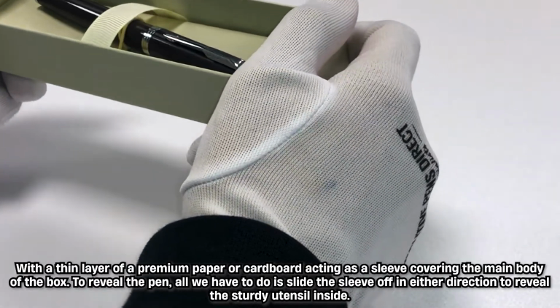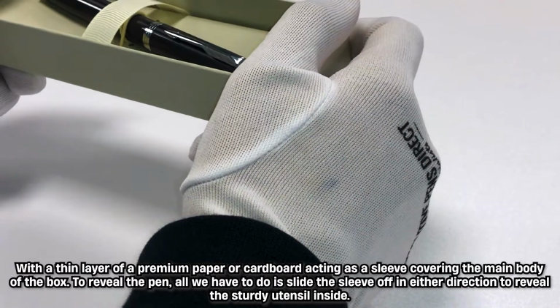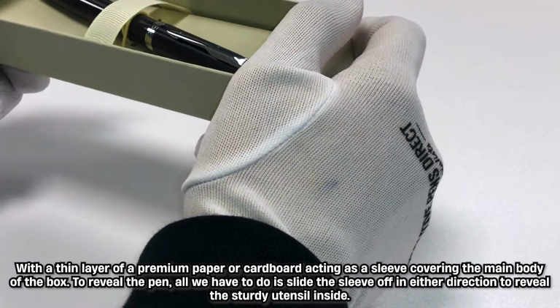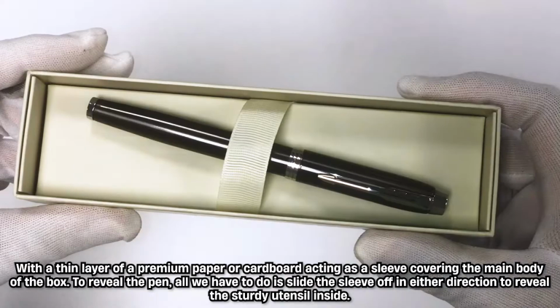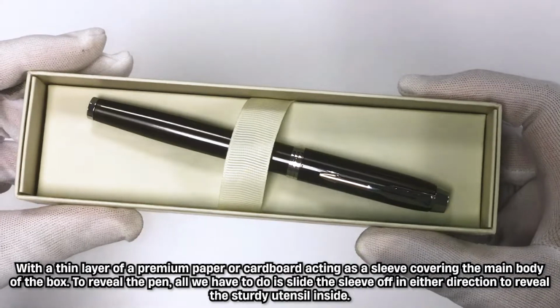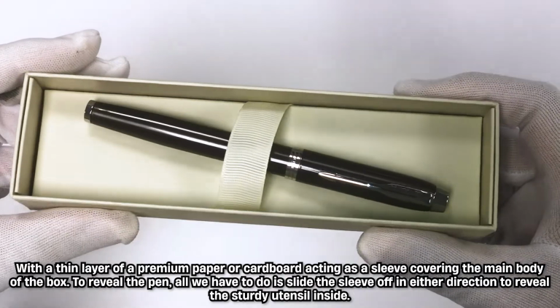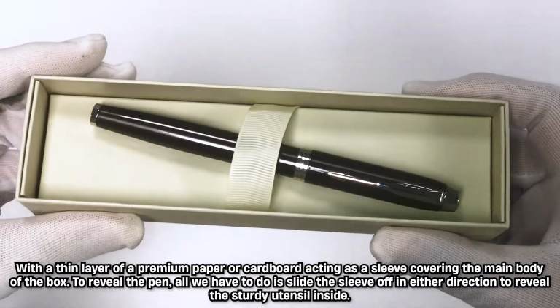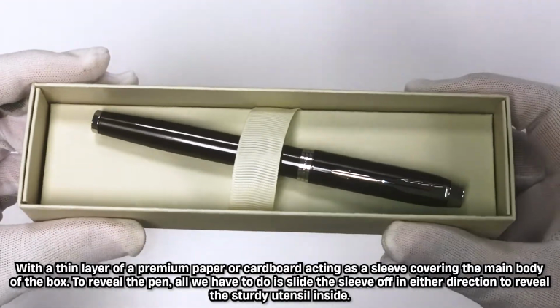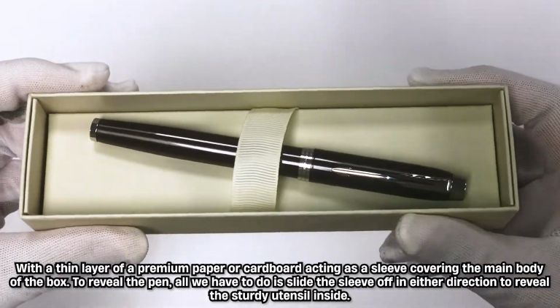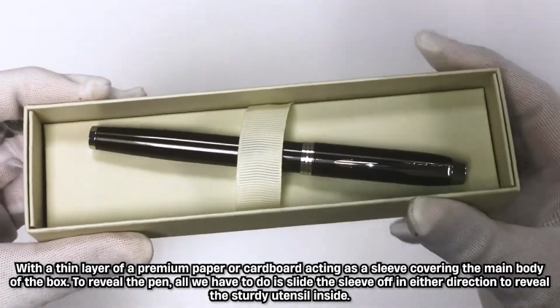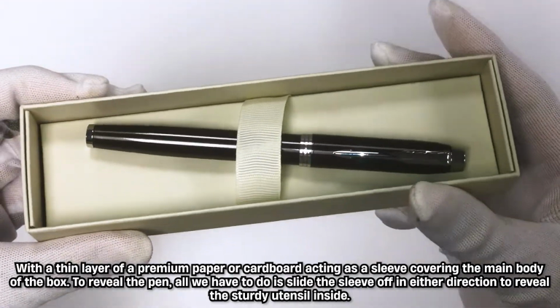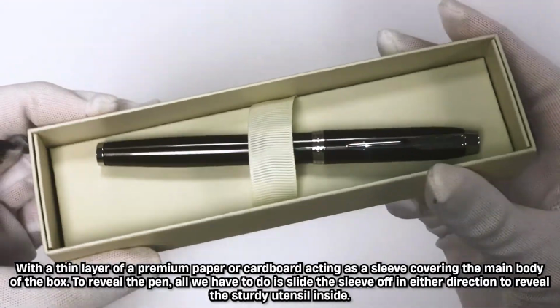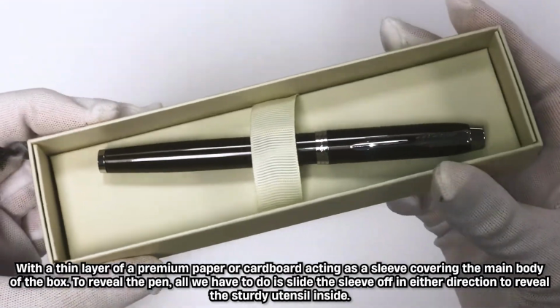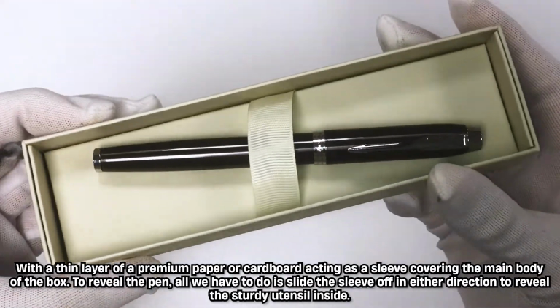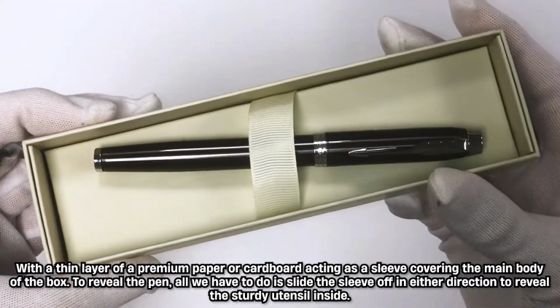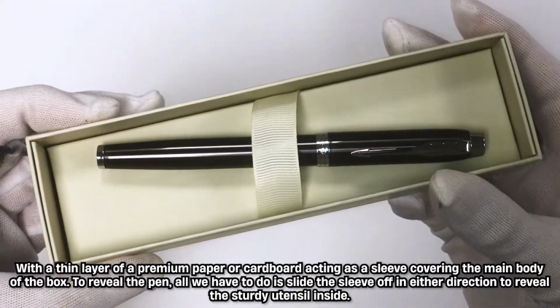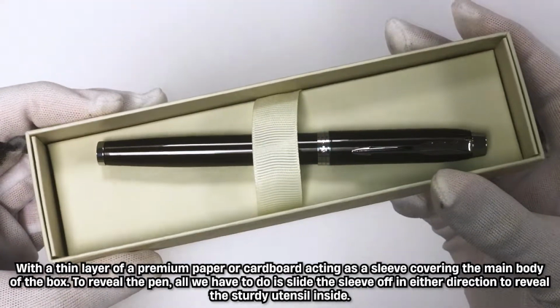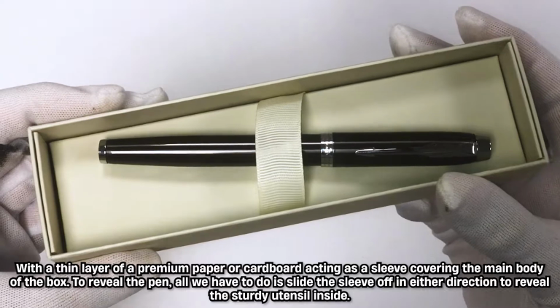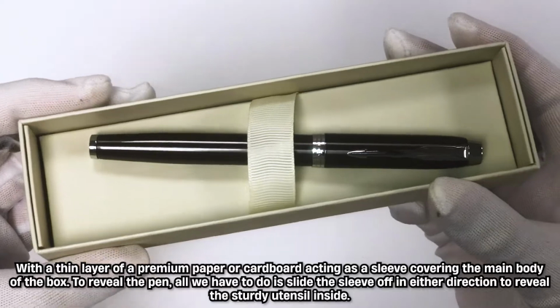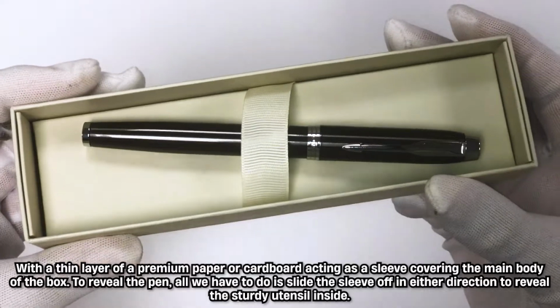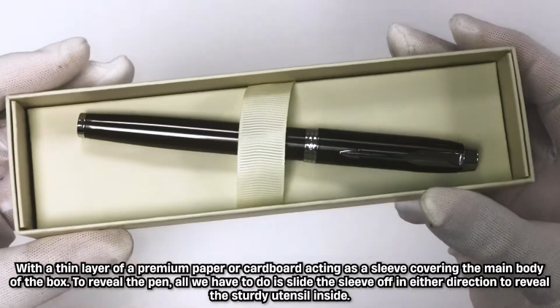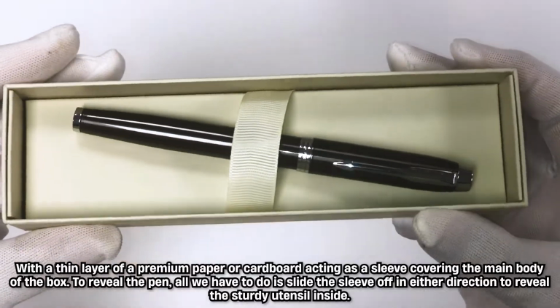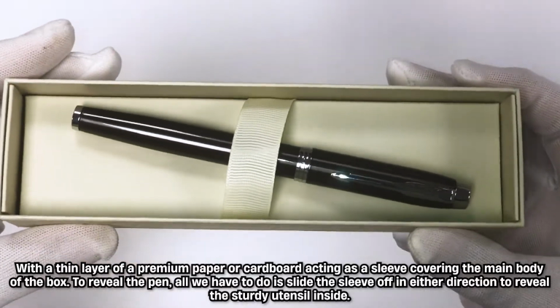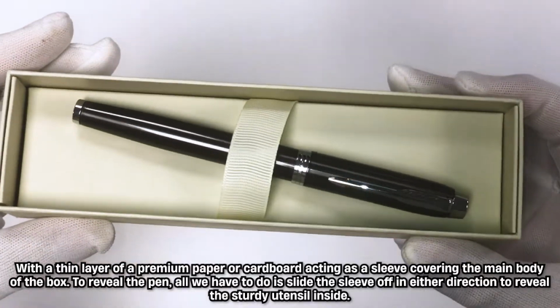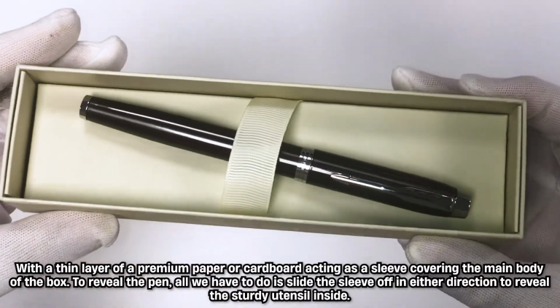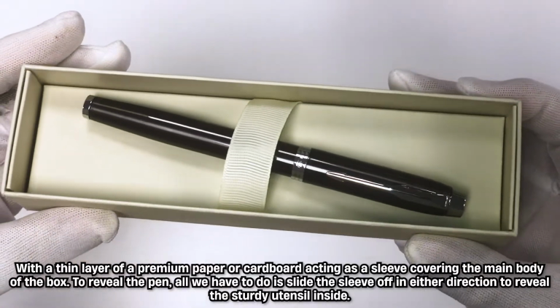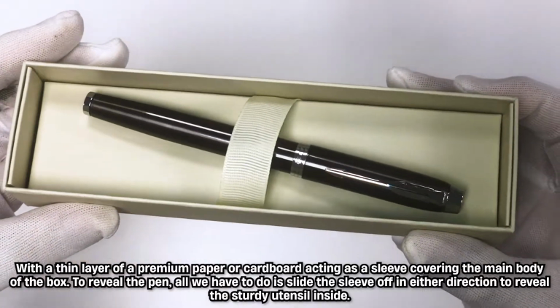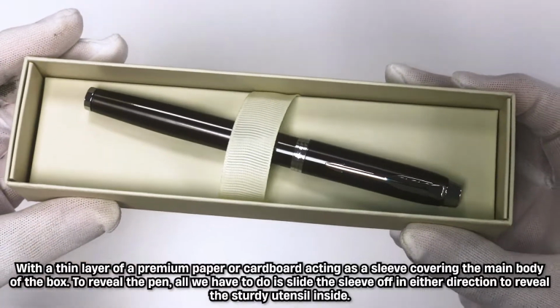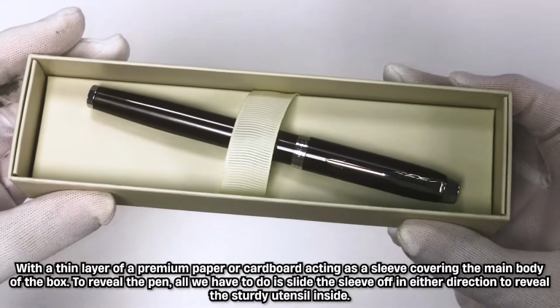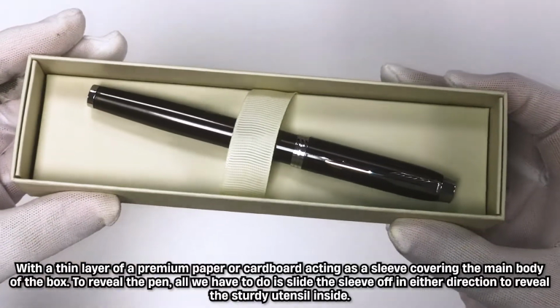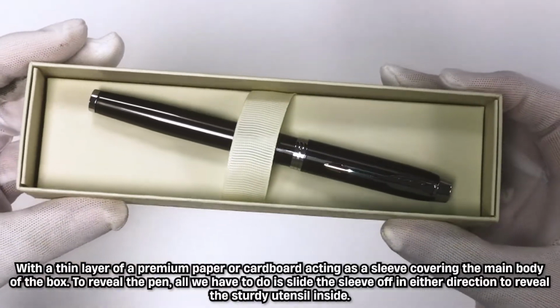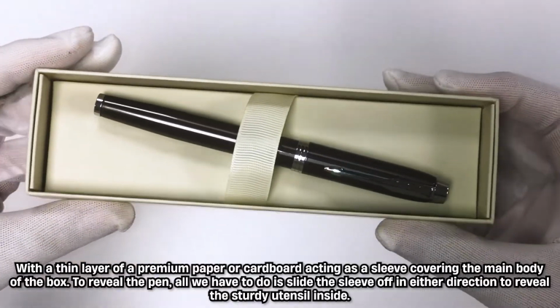To reveal the pen, all we have to do is slide the sleeve off in either direction to reveal the sturdy utensil inside.